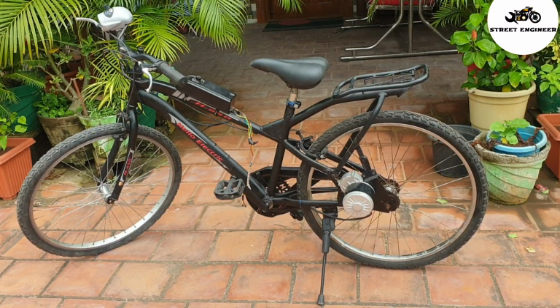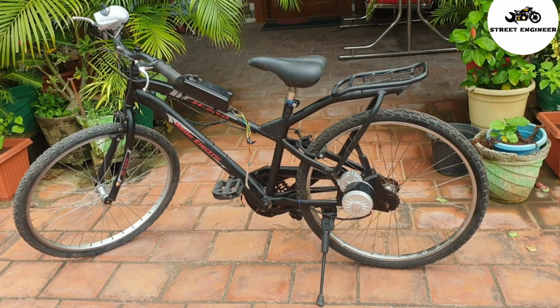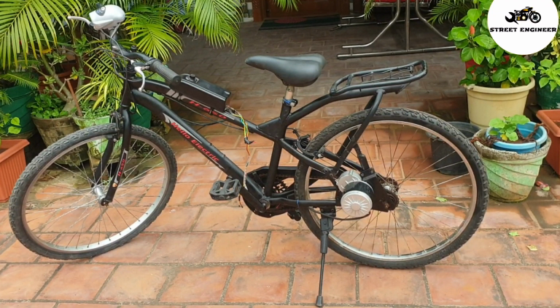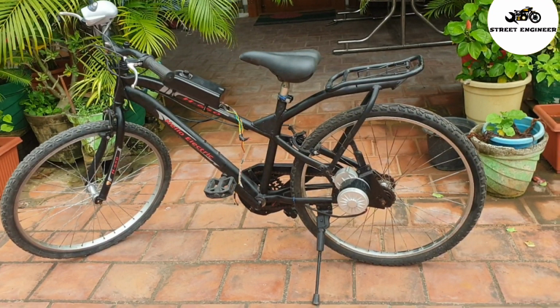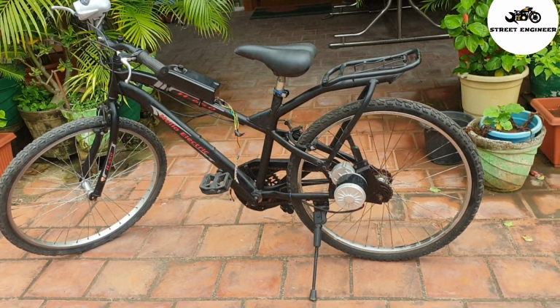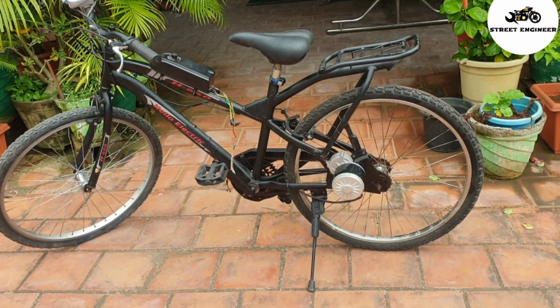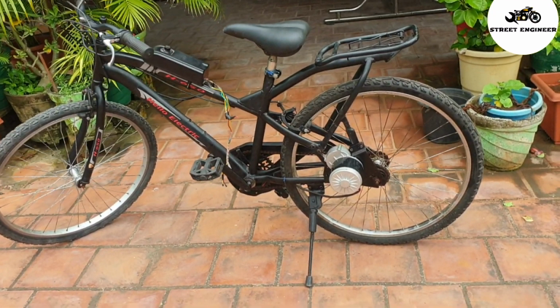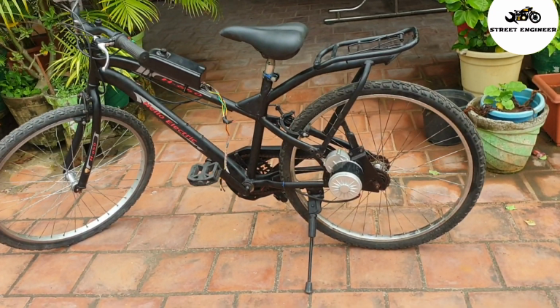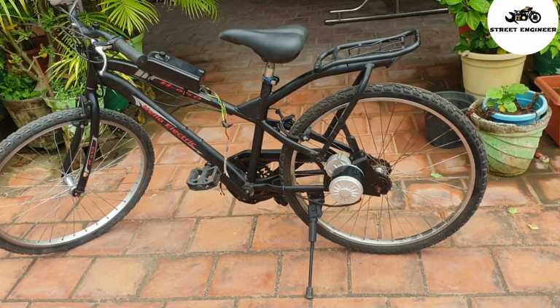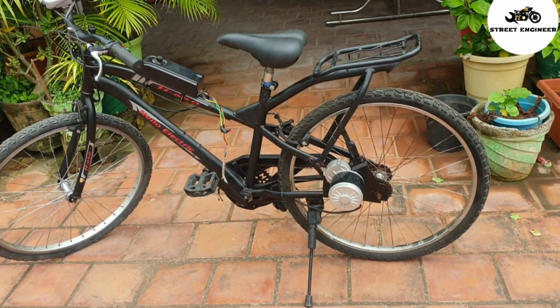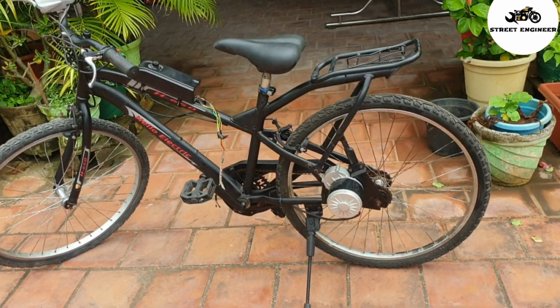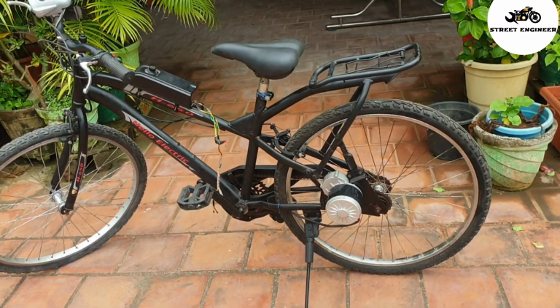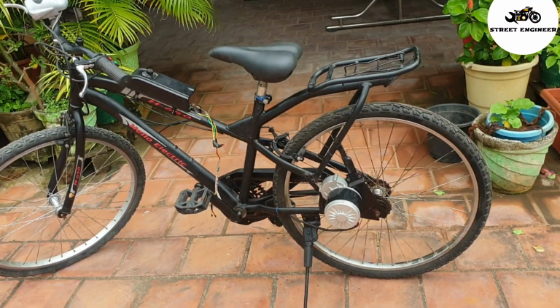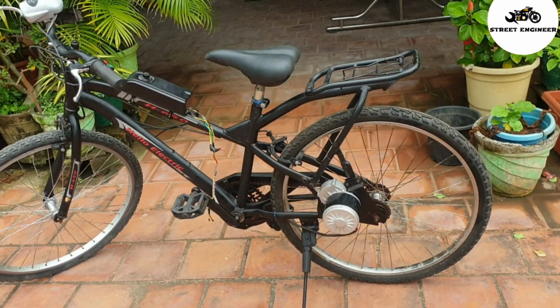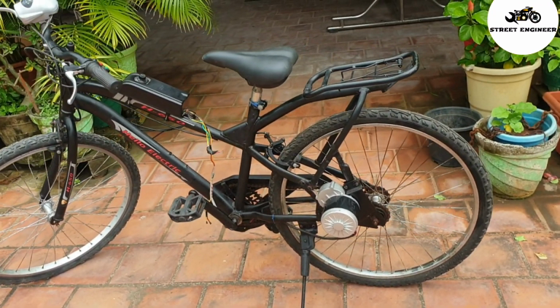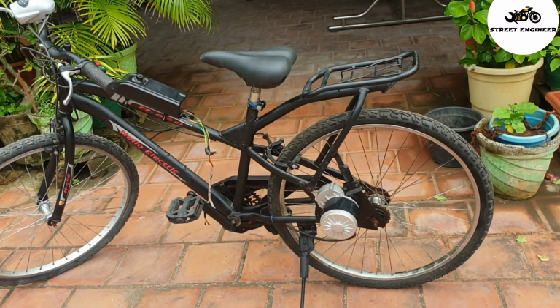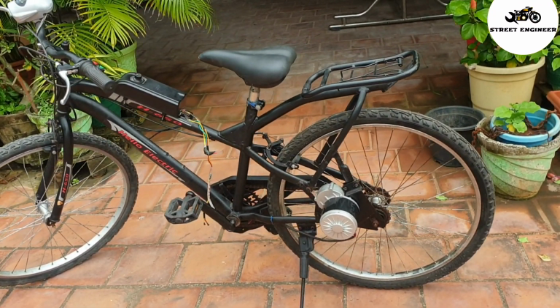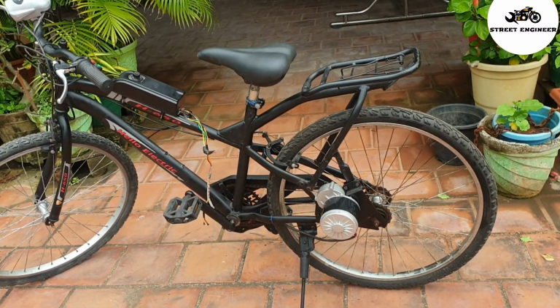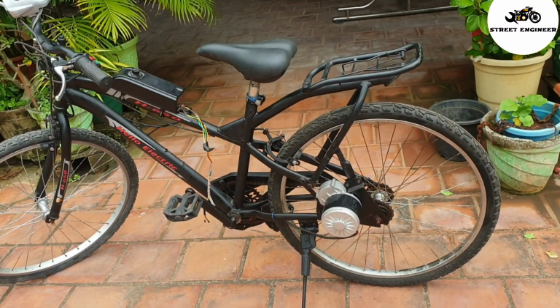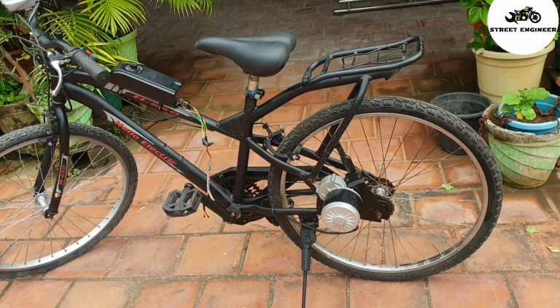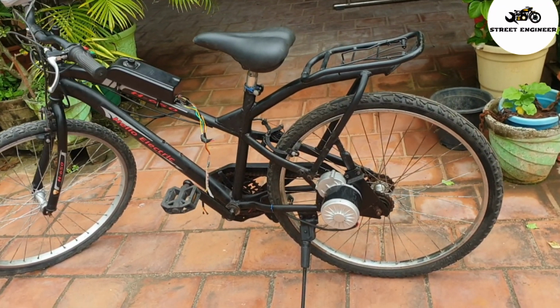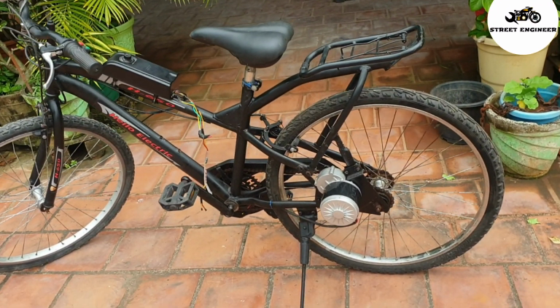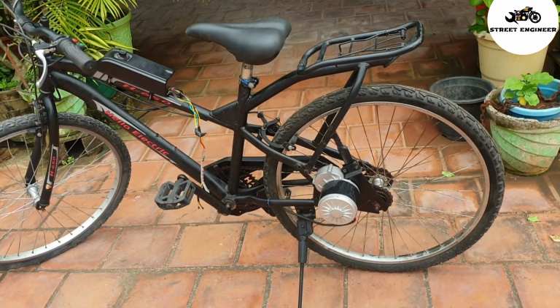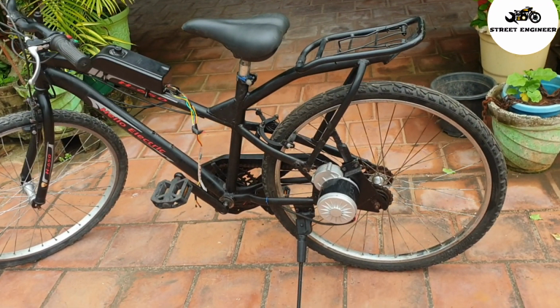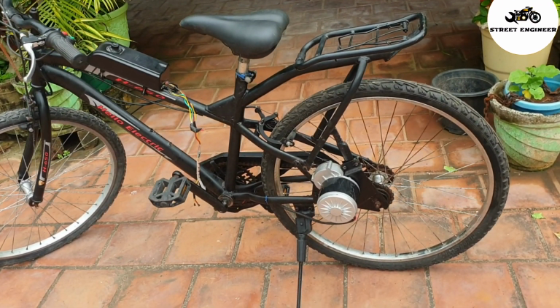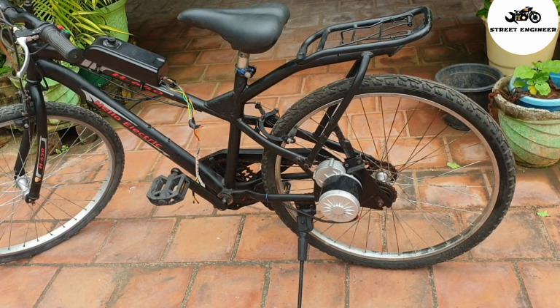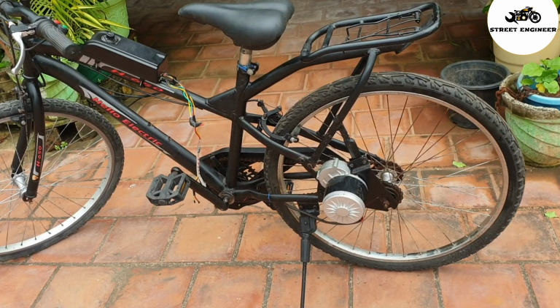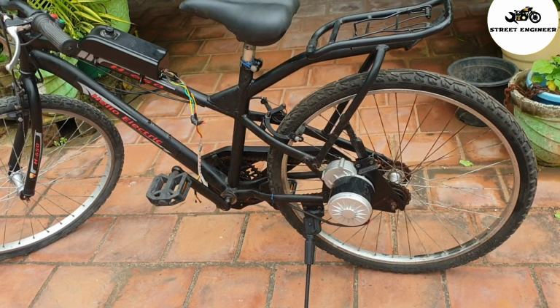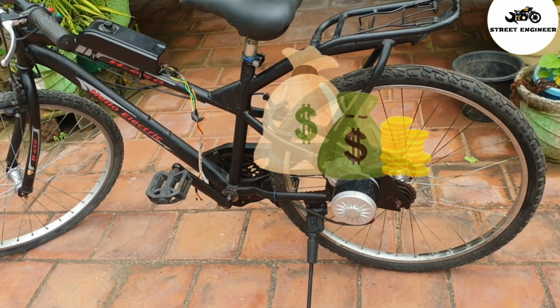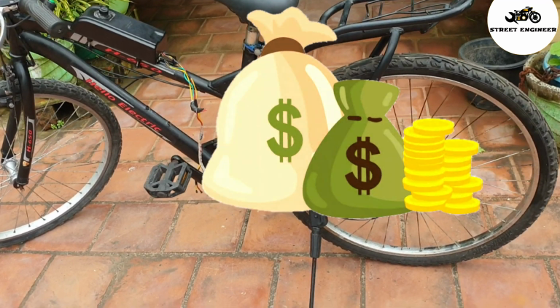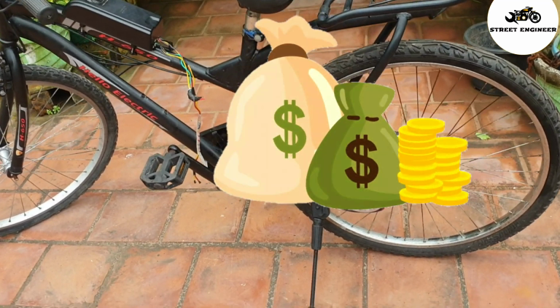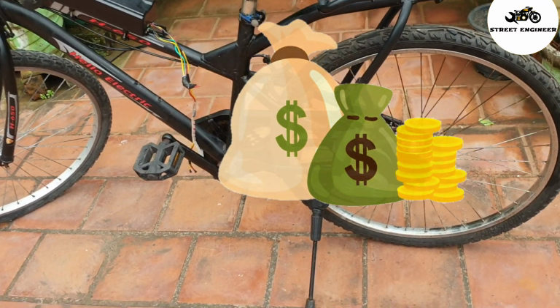Hi guys, welcome to Street Engineer. In today's video I will explain how to convert your bicycle into electric at low cost.